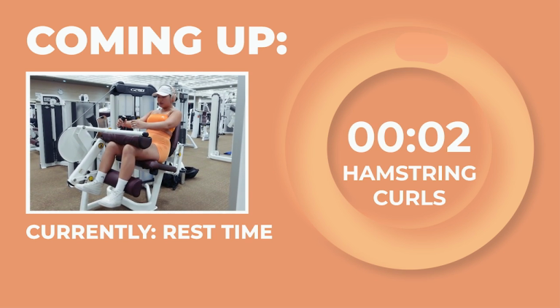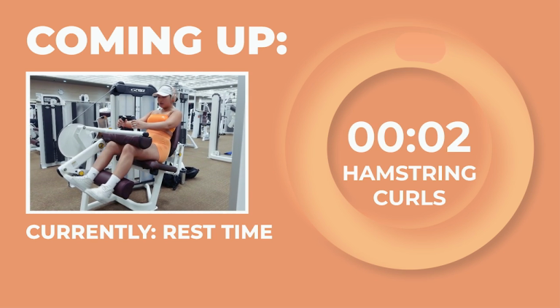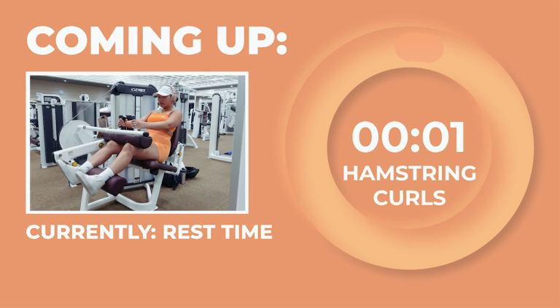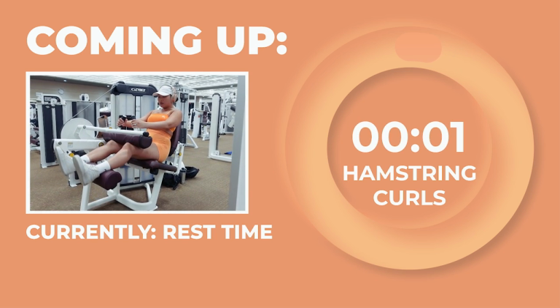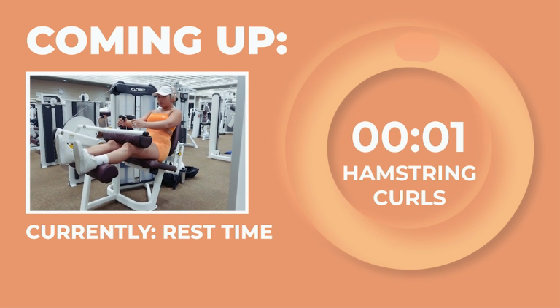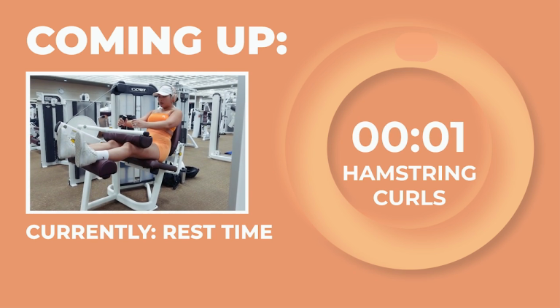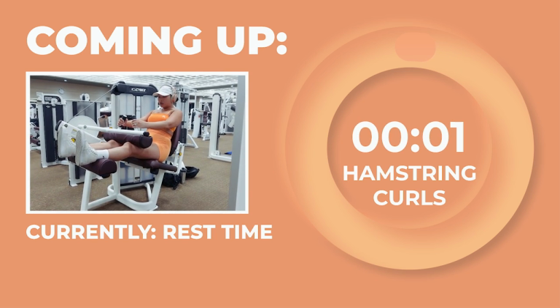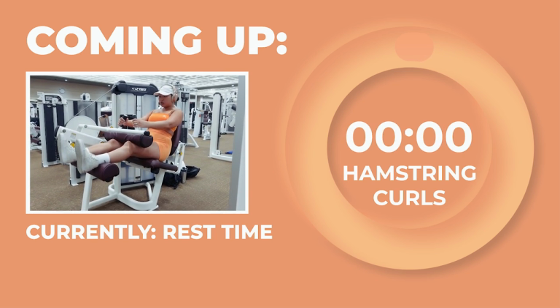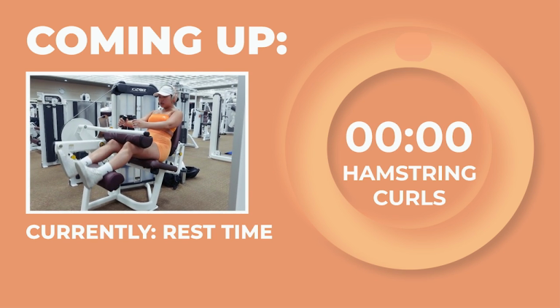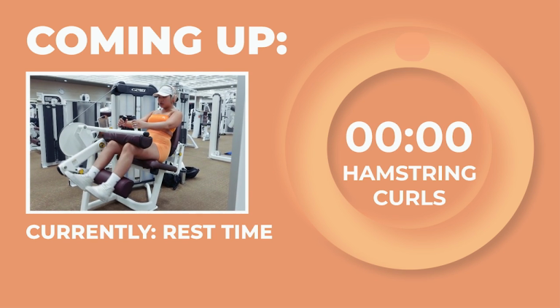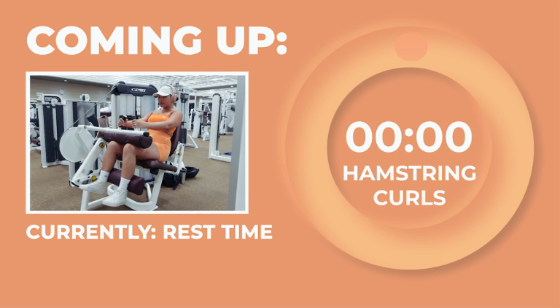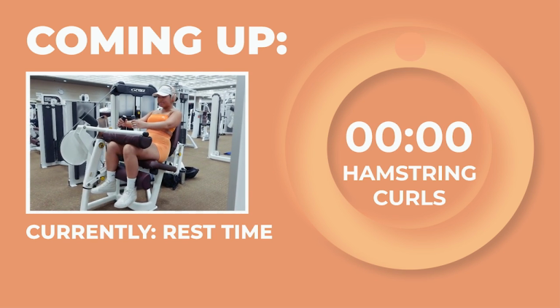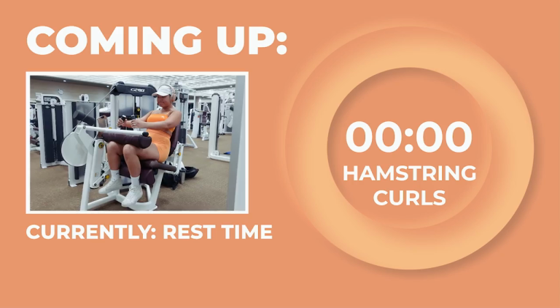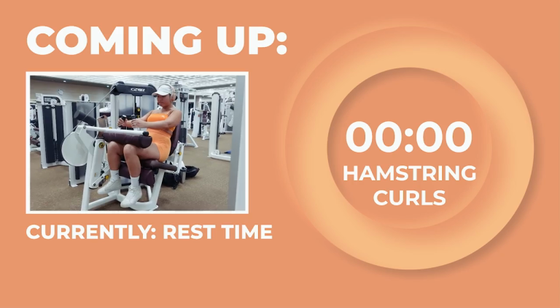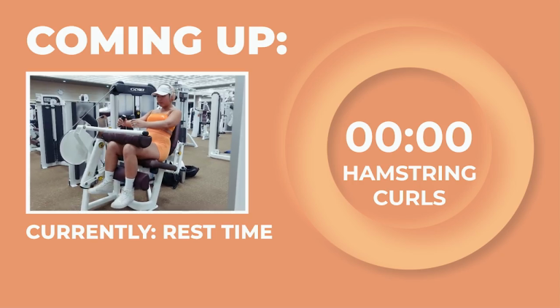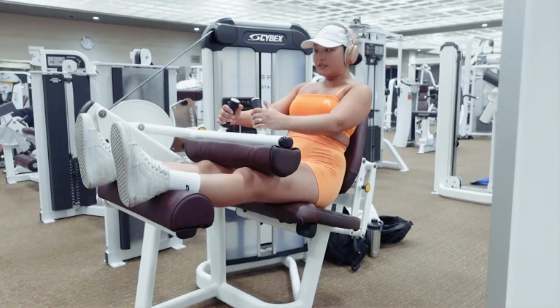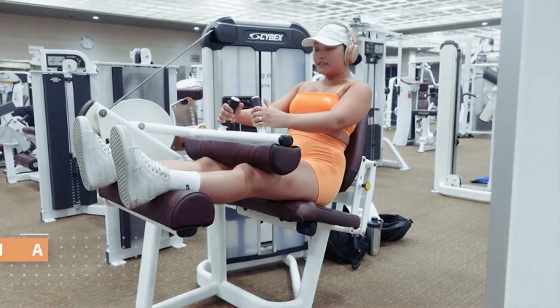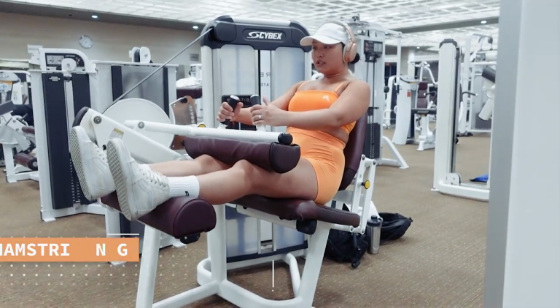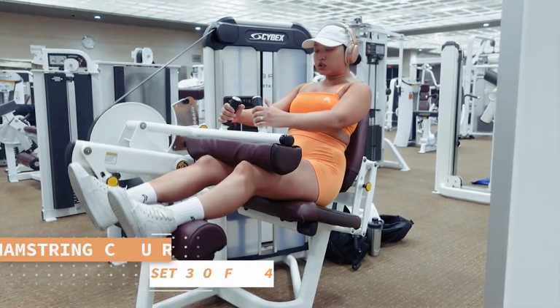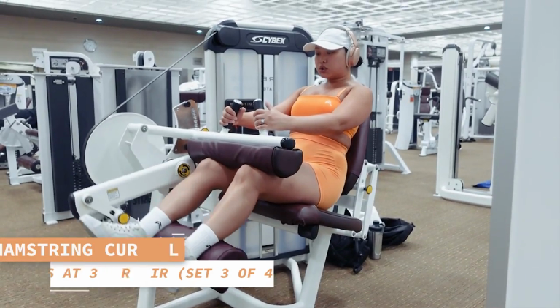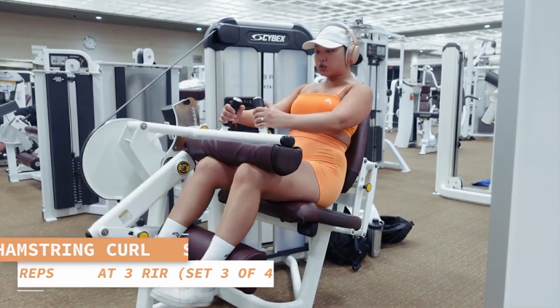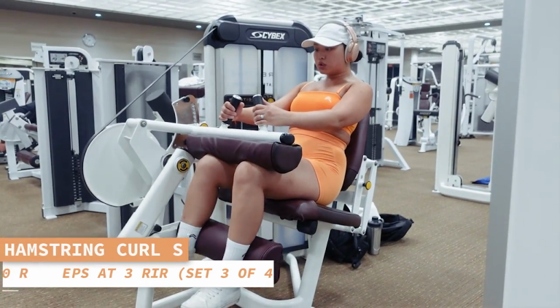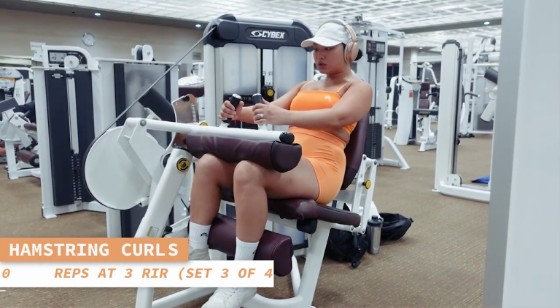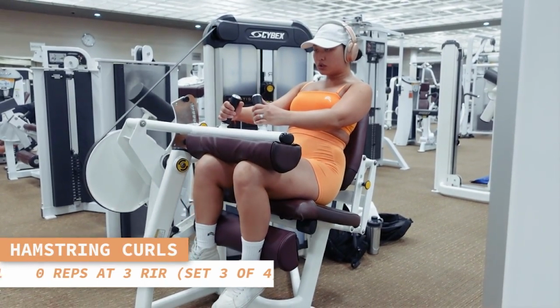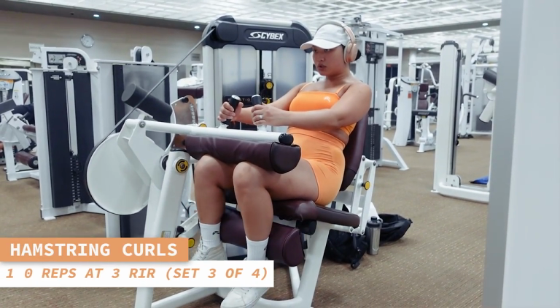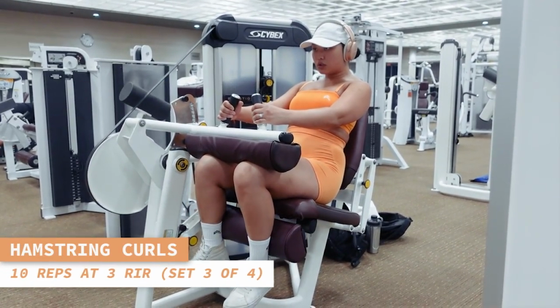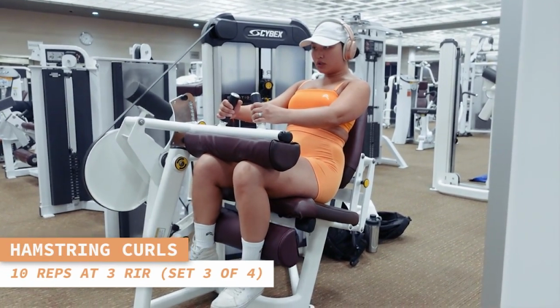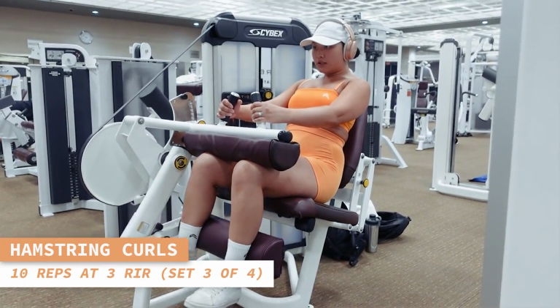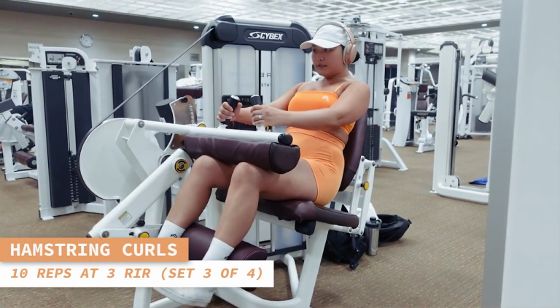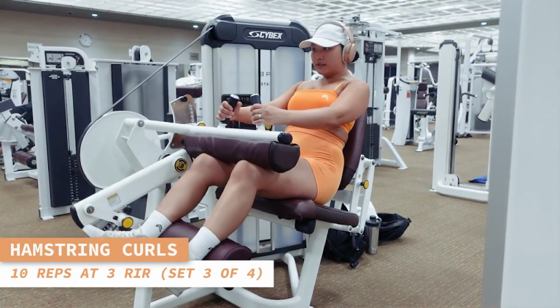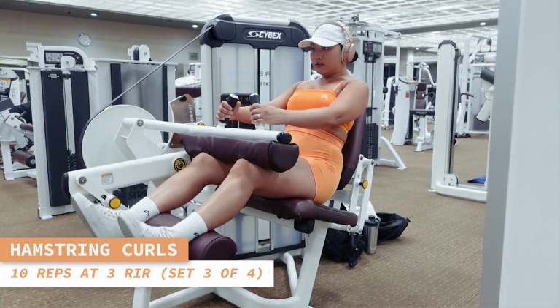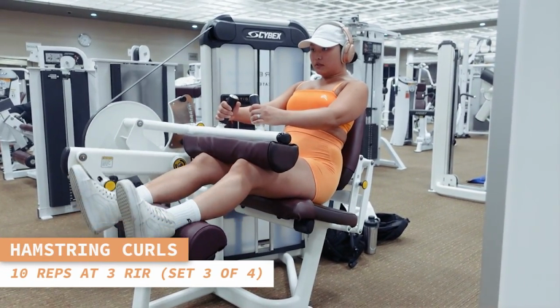Time for some more hamstring curls — 10 reps, here we go. Allow the contraction of your hamstrings to power the movement.